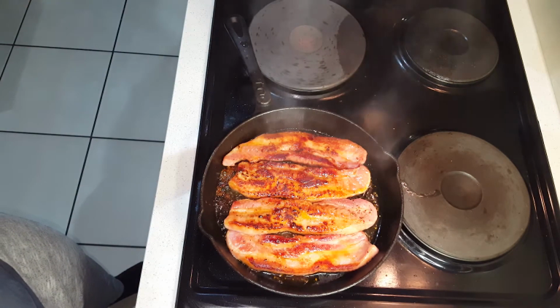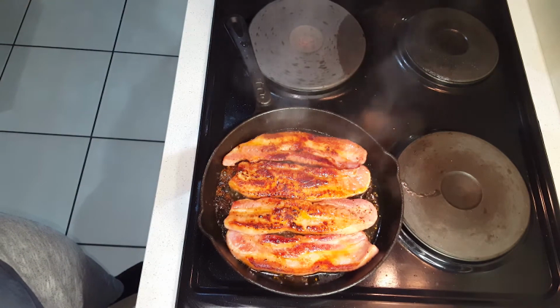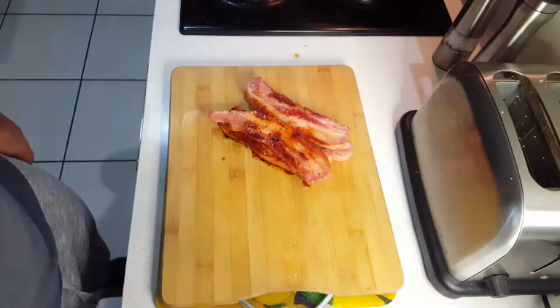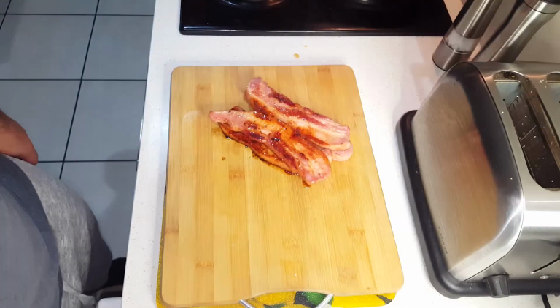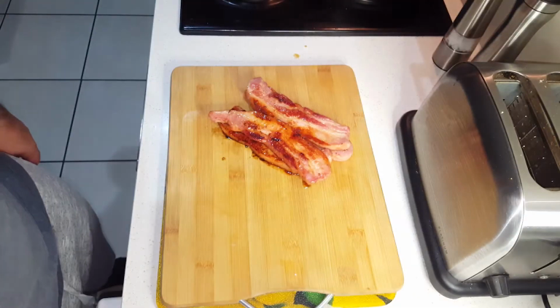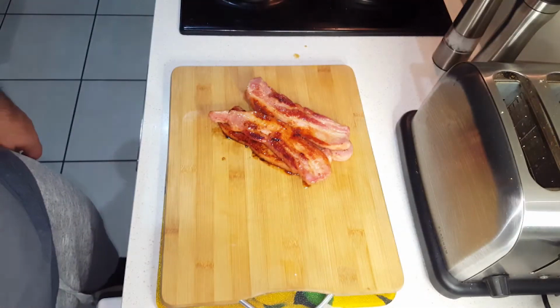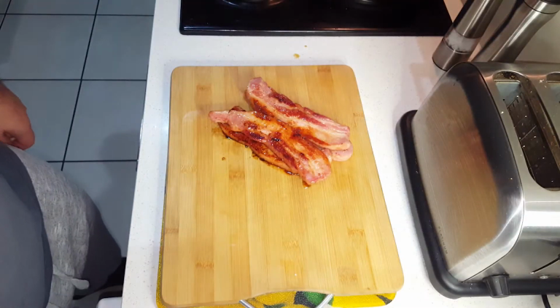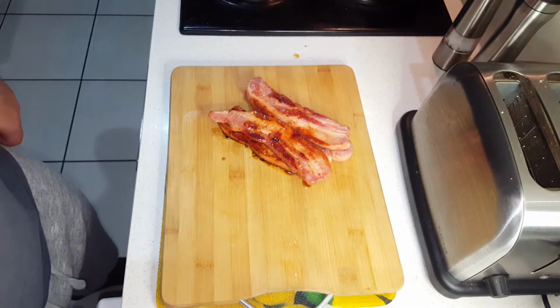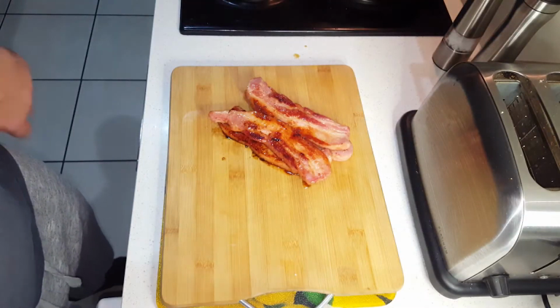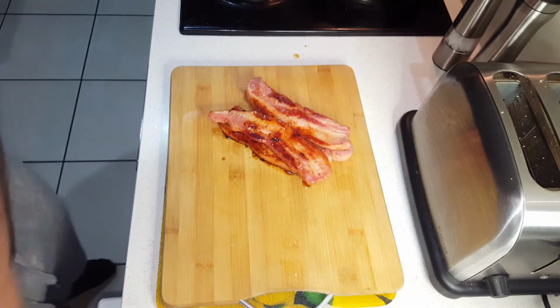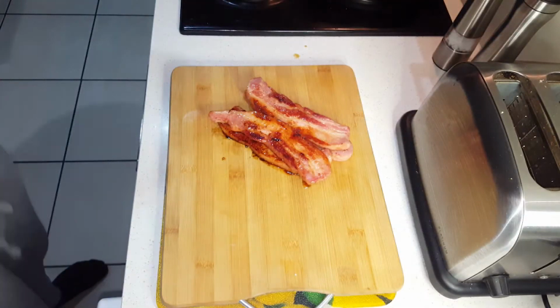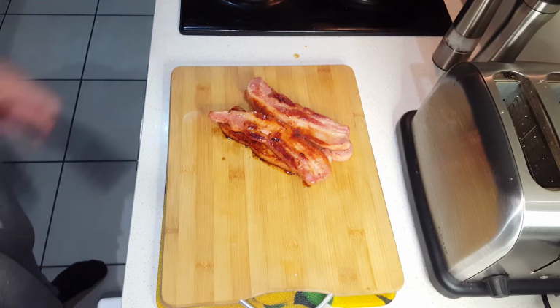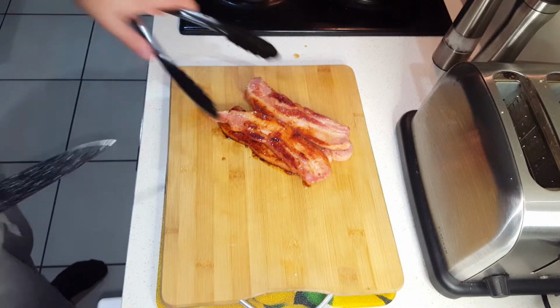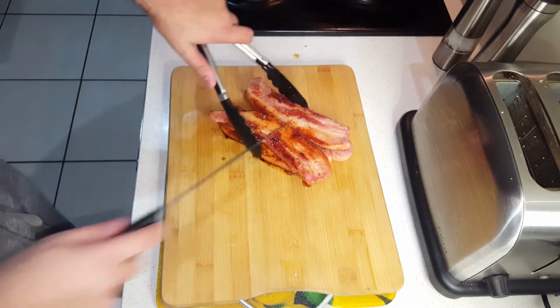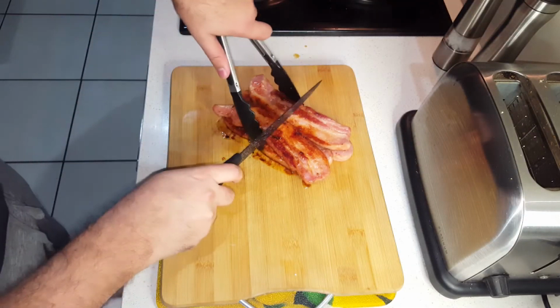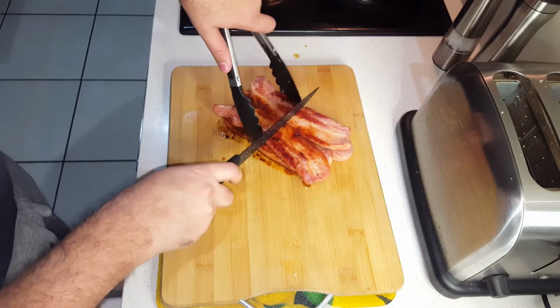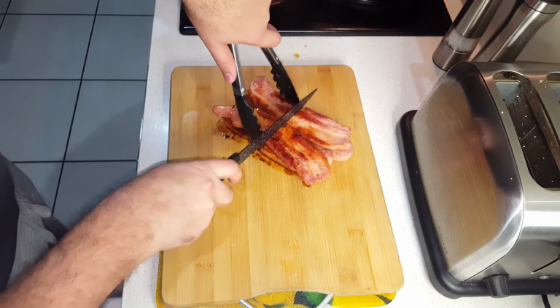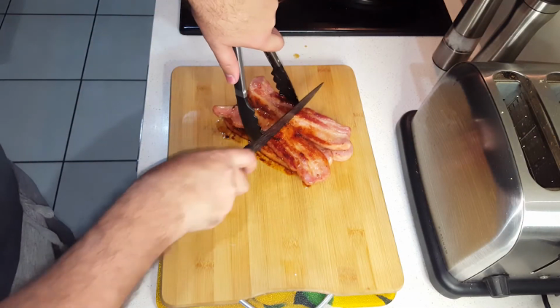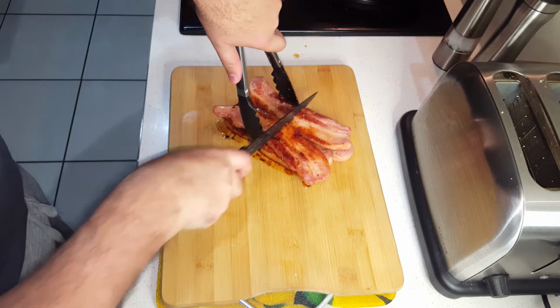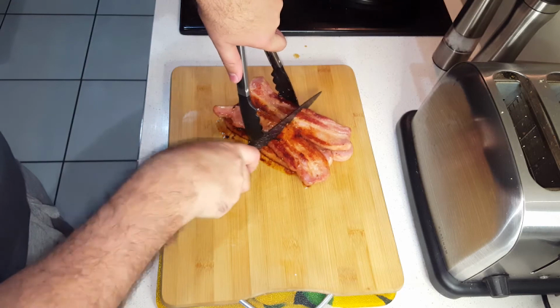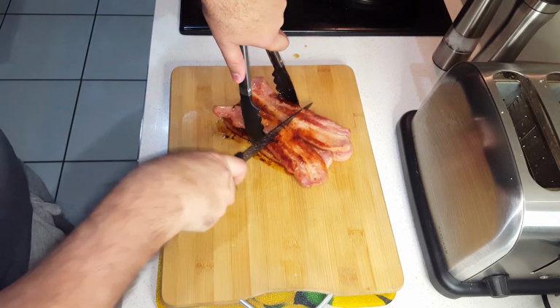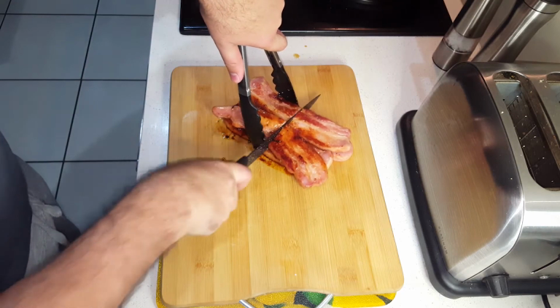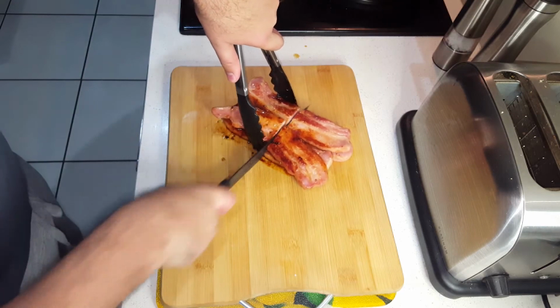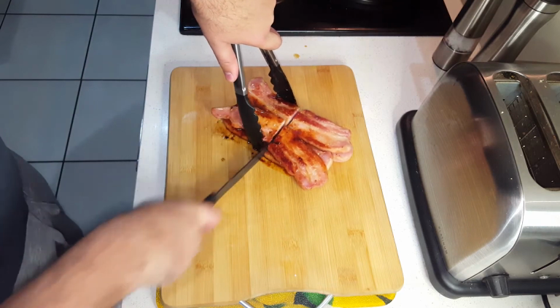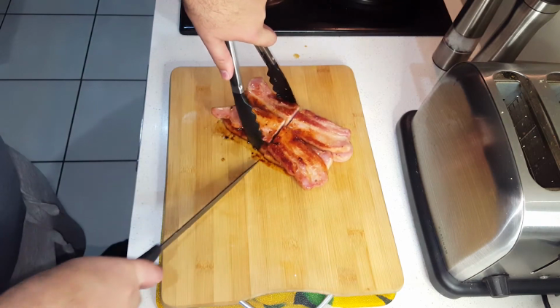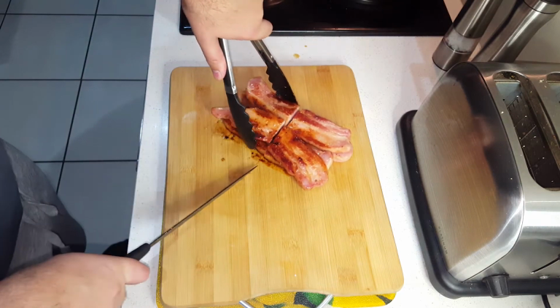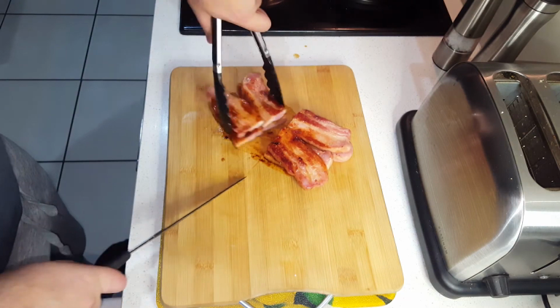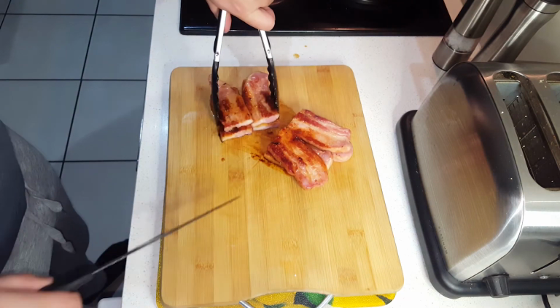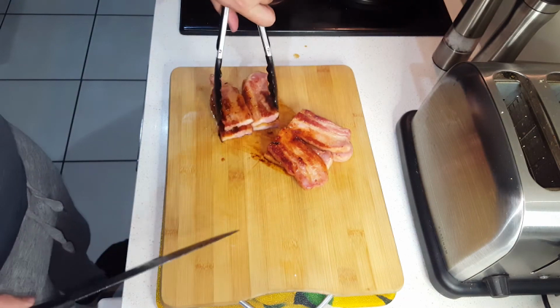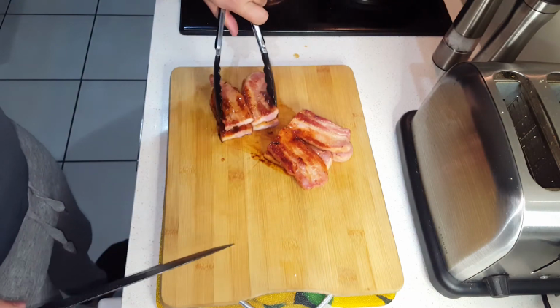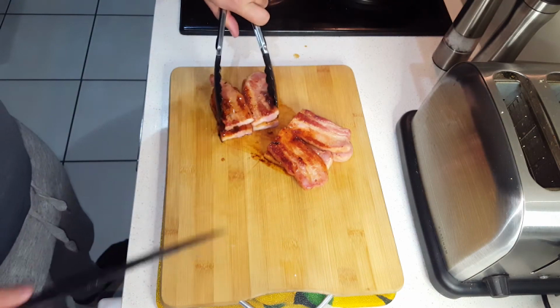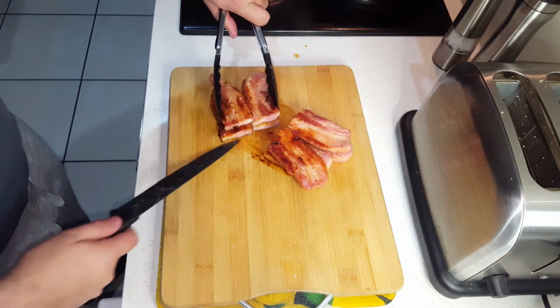Okay, now the rashers are all cooked — we're going to cut them in half and use about three pieces per sandwich.